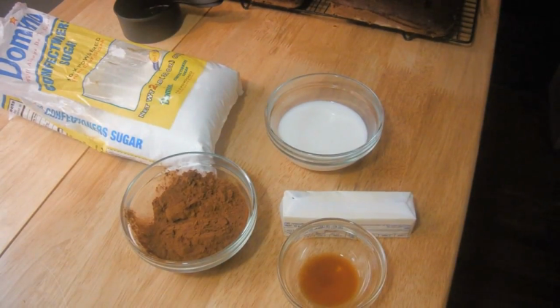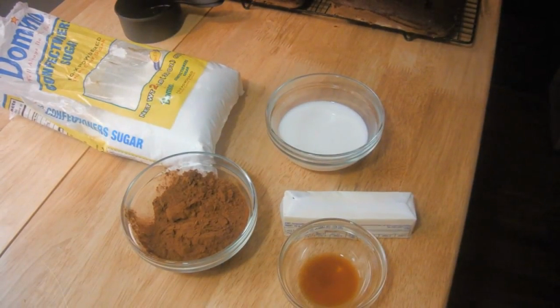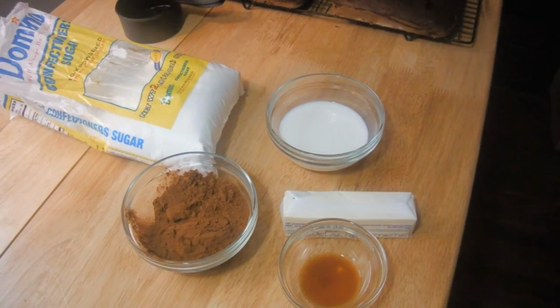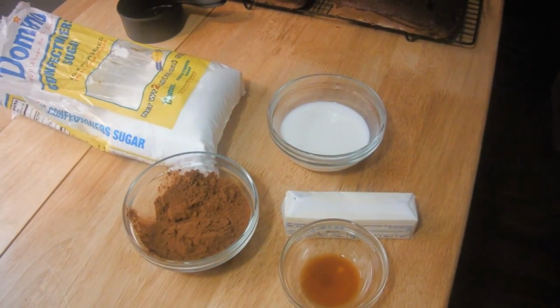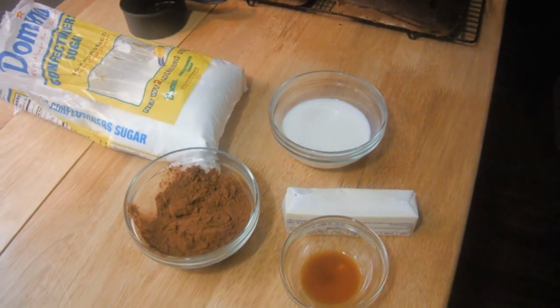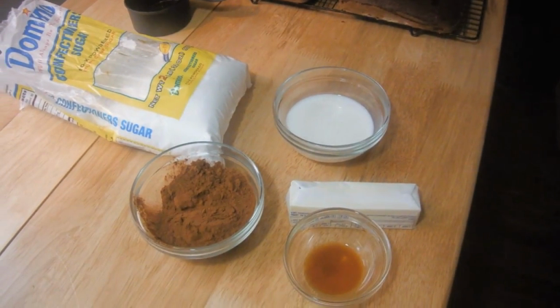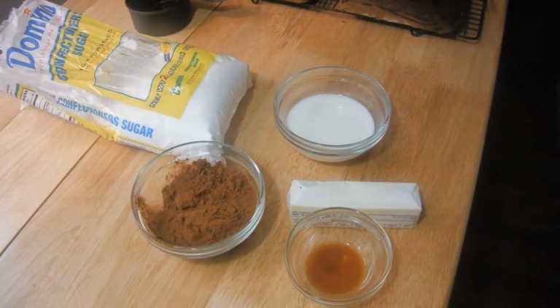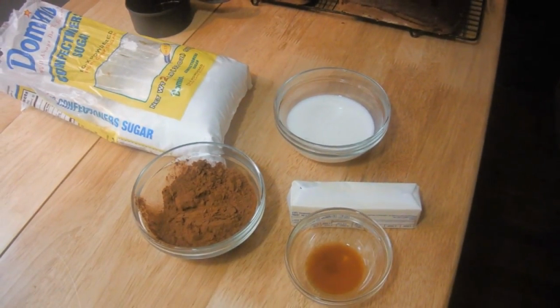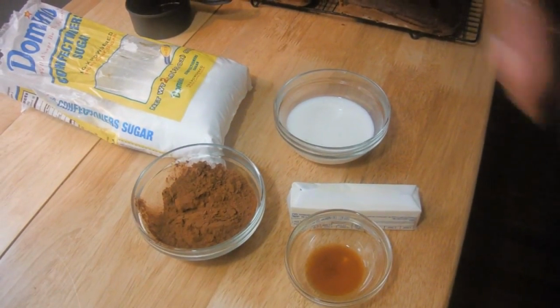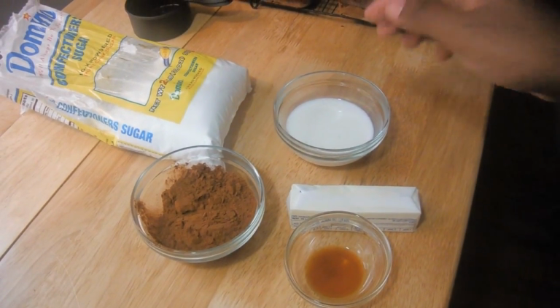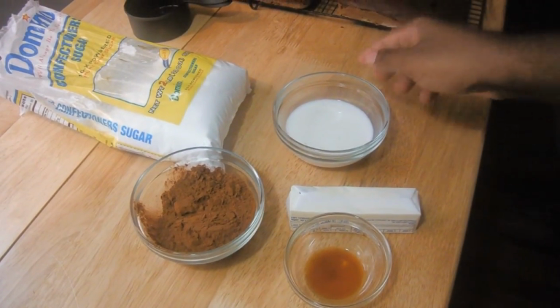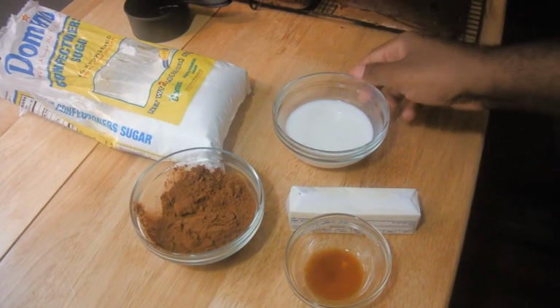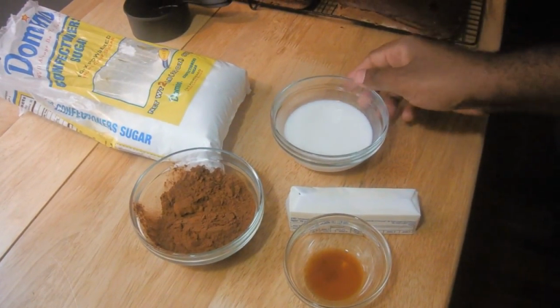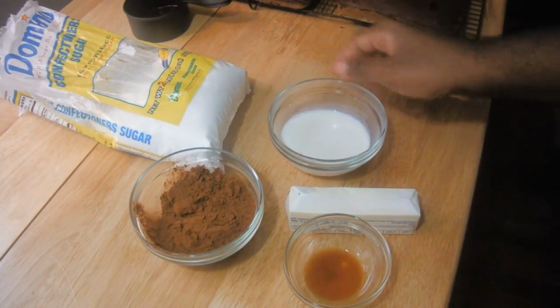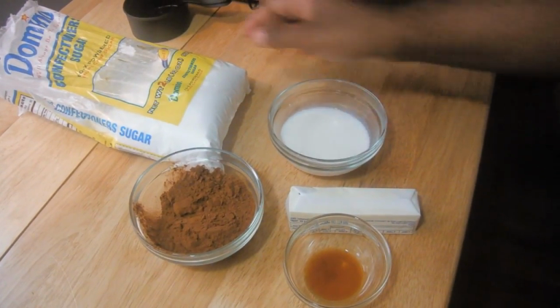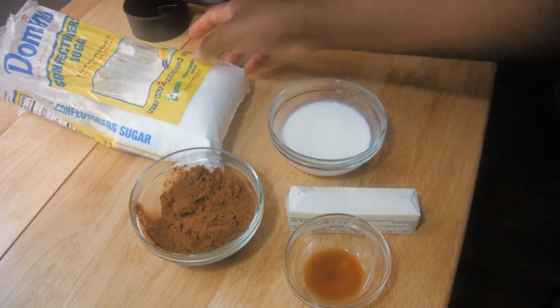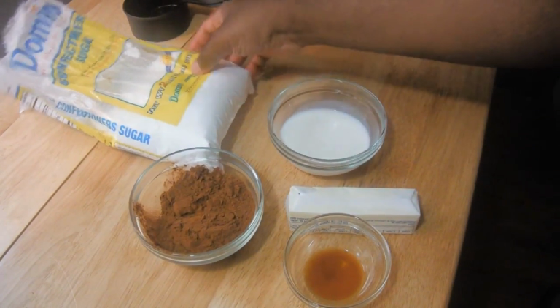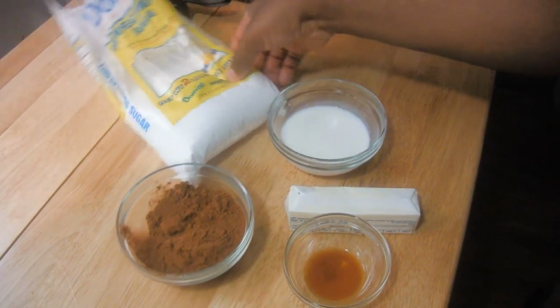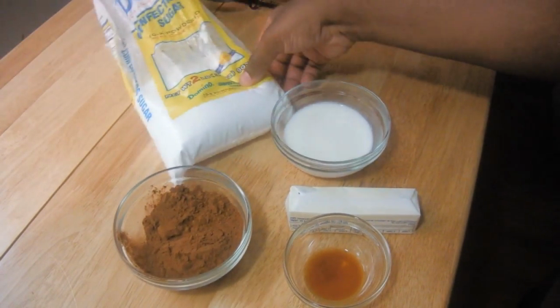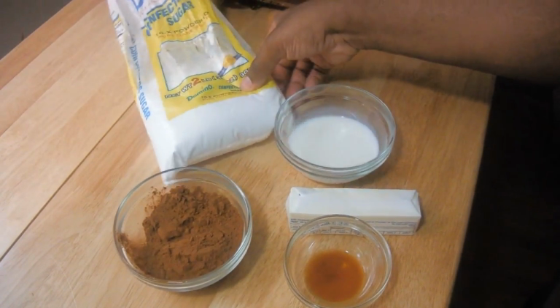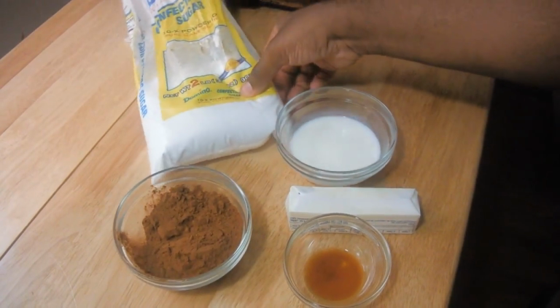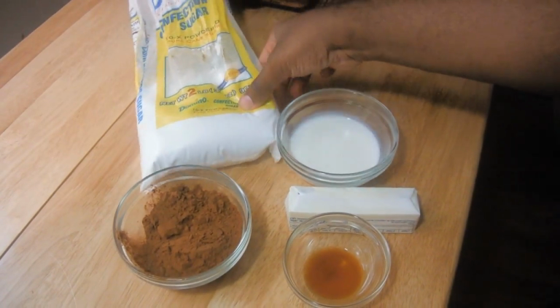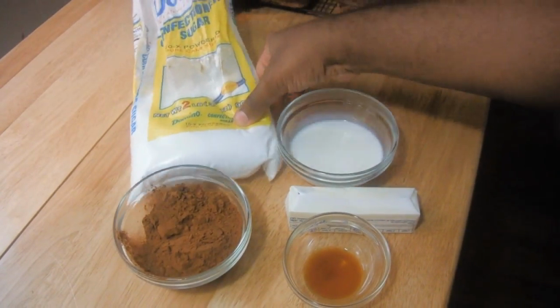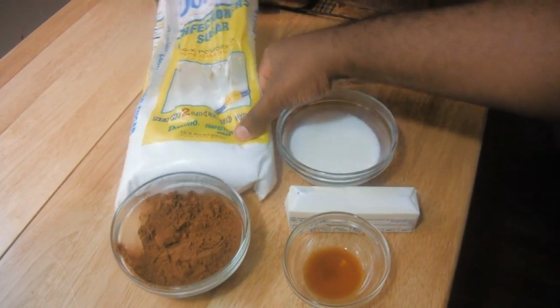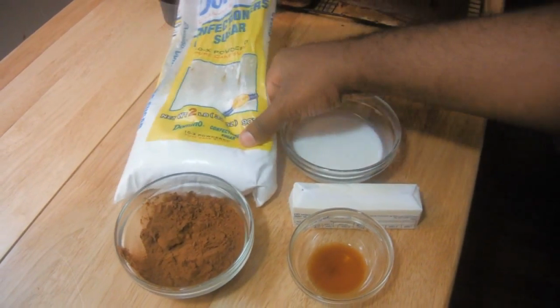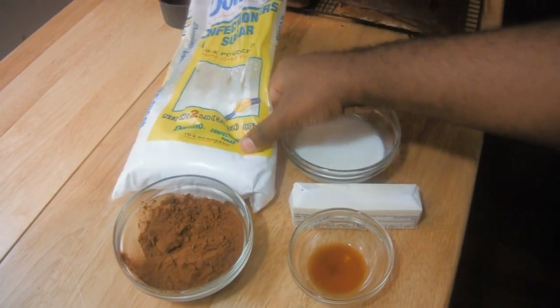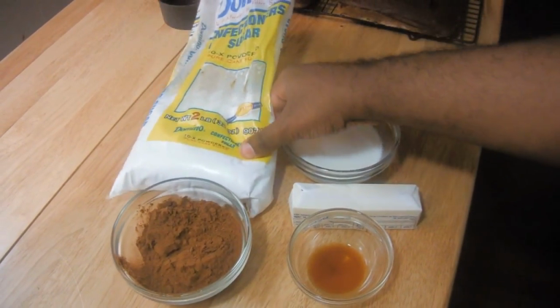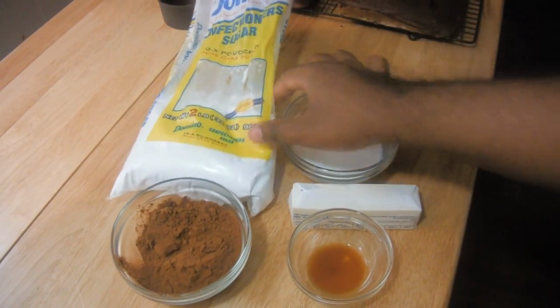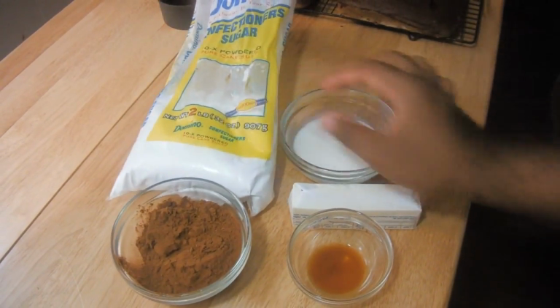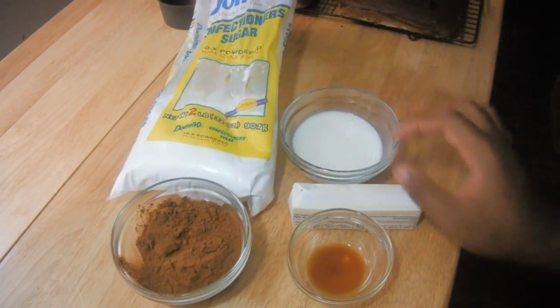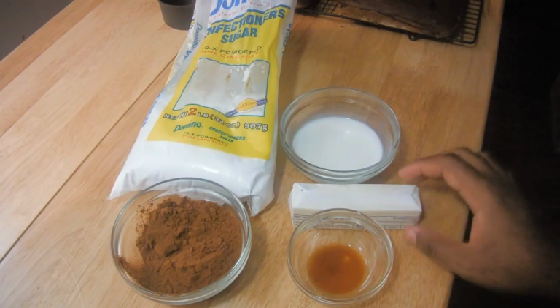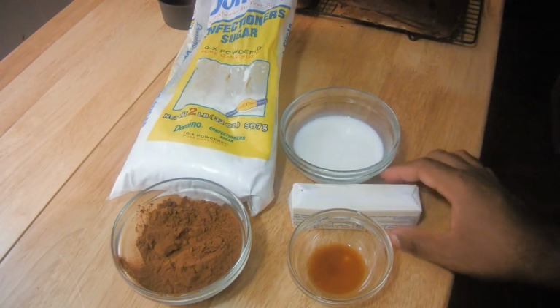This is the War Shot. I'm going to show you how to make easy chocolate buttercream frosting.